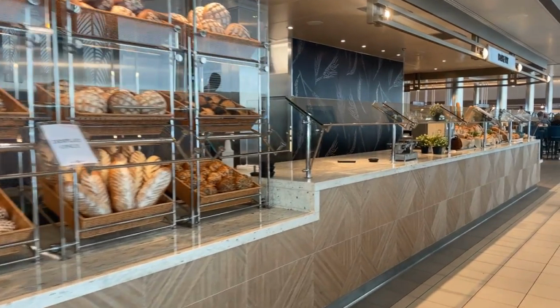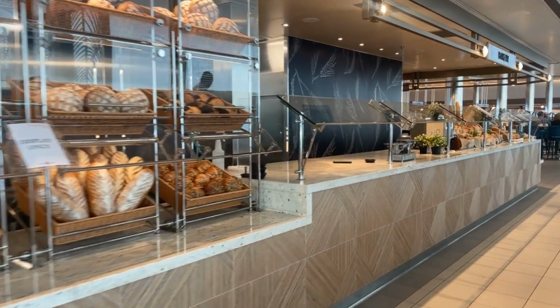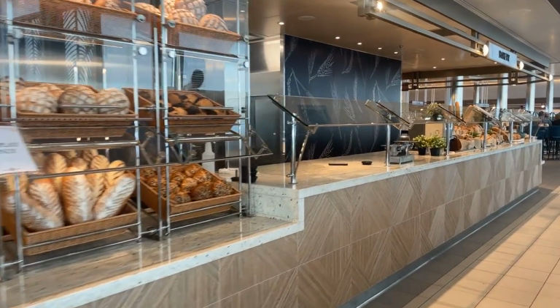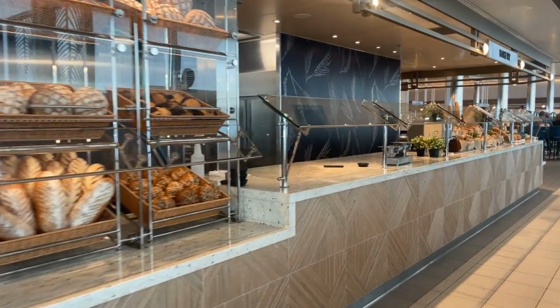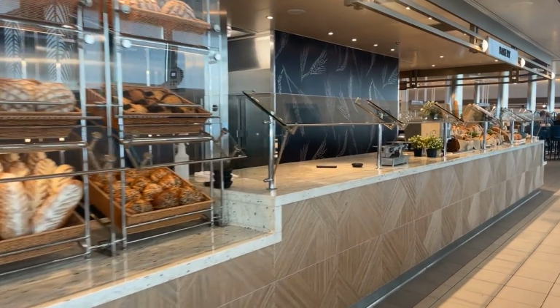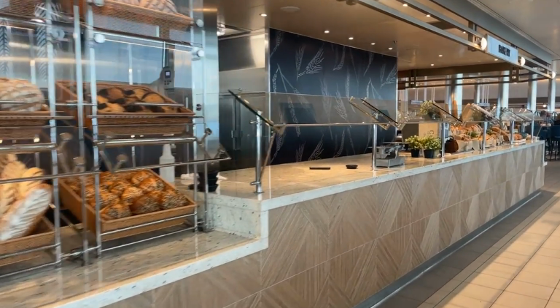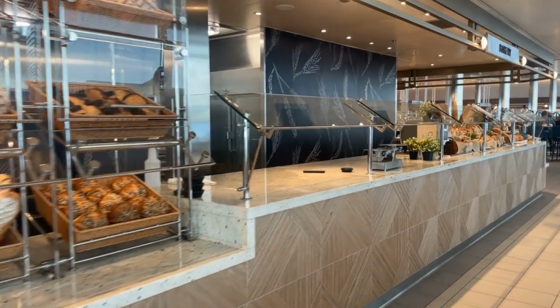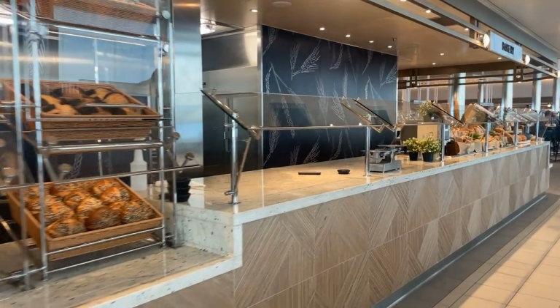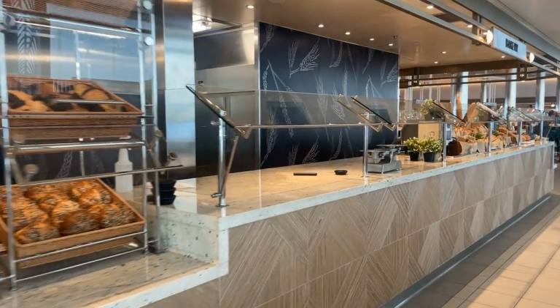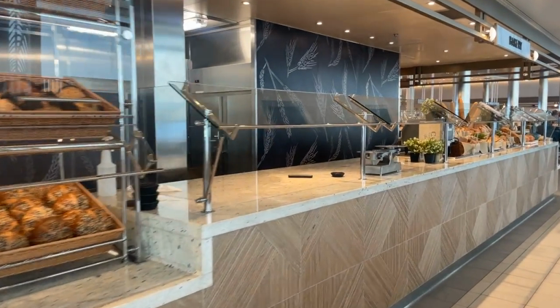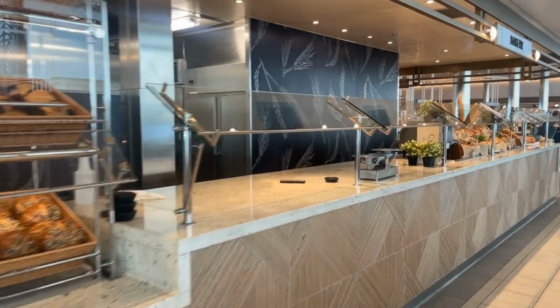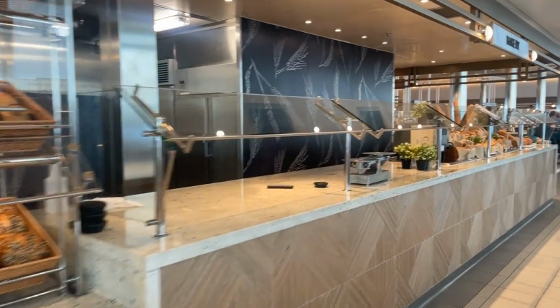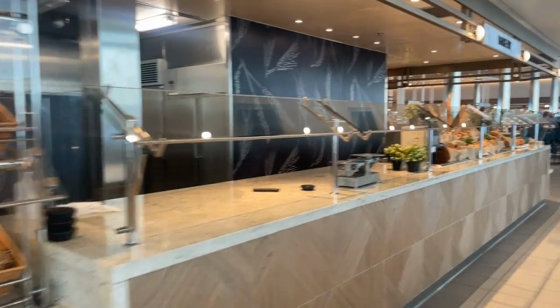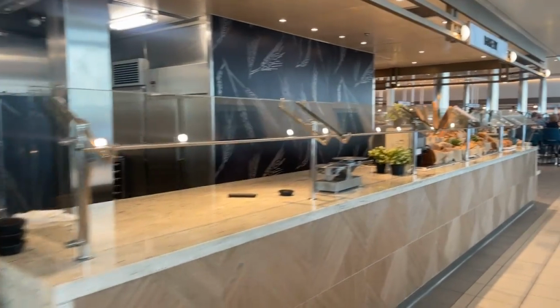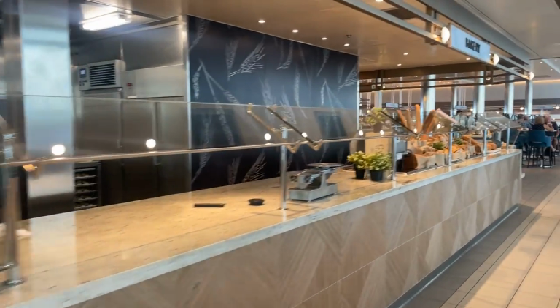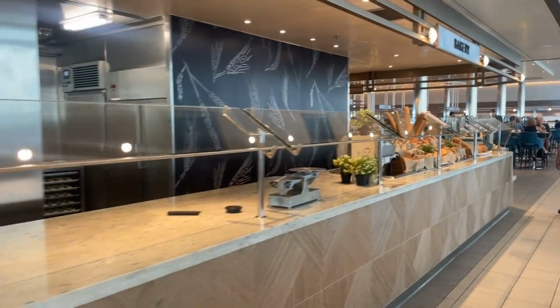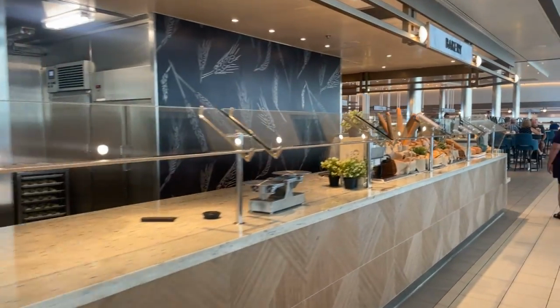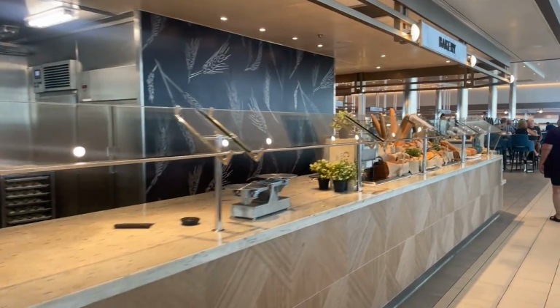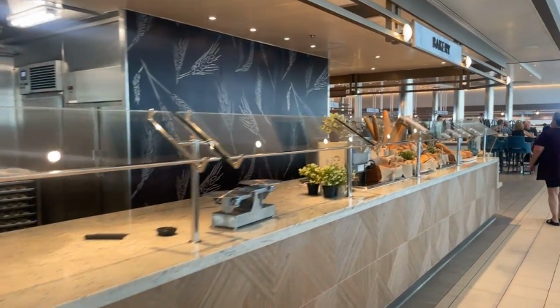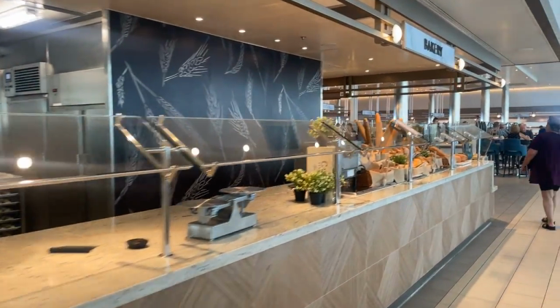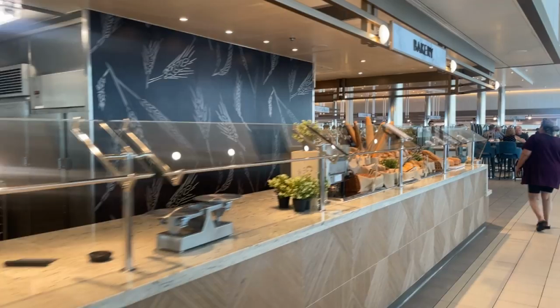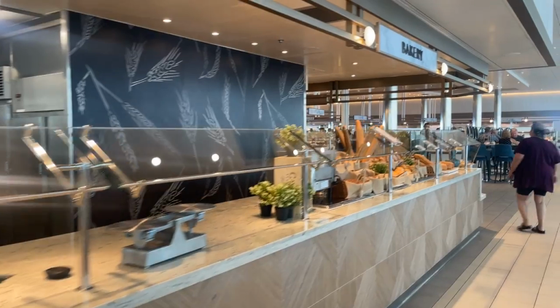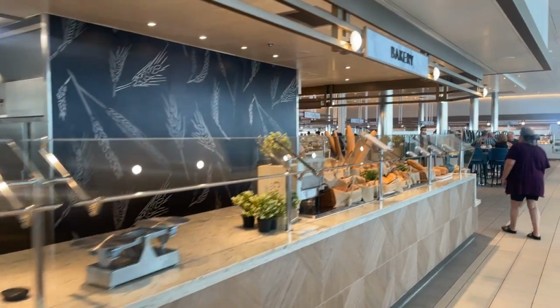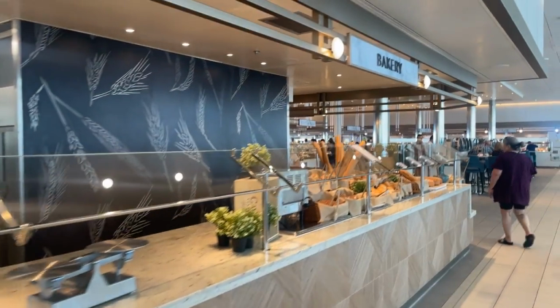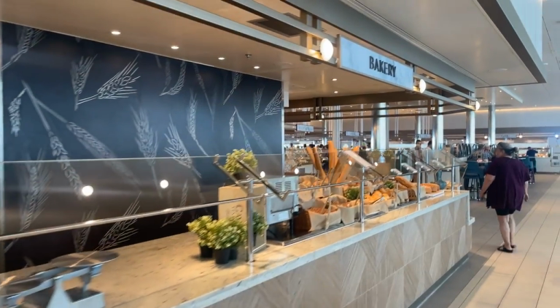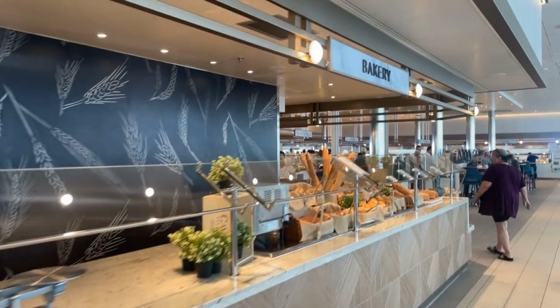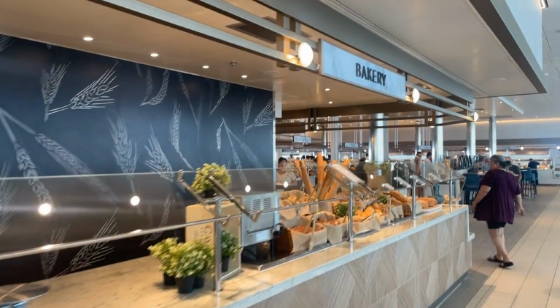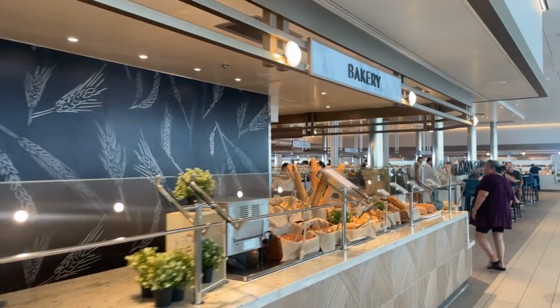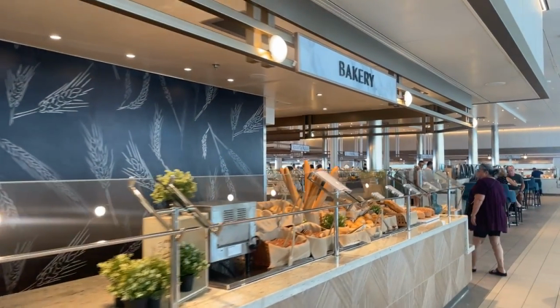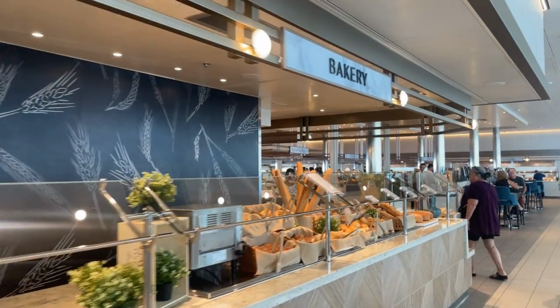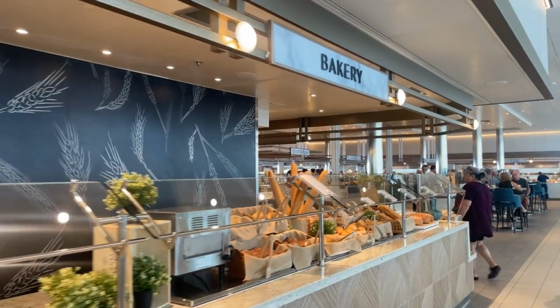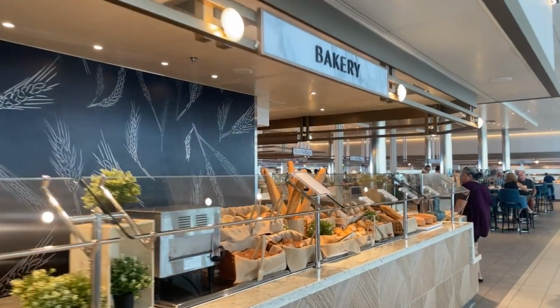Hey everyone, in this video I'm going to show you around the buffet on Celebrity Beyond at breakfast time.